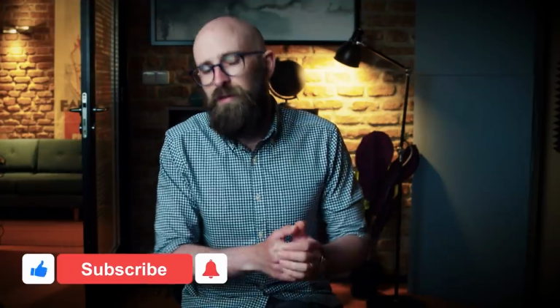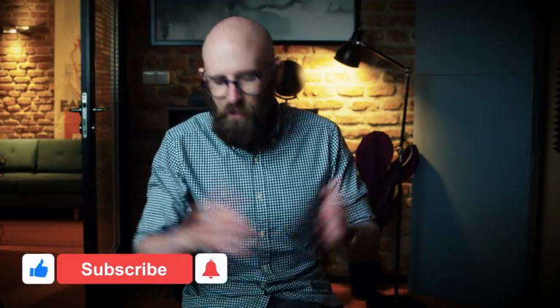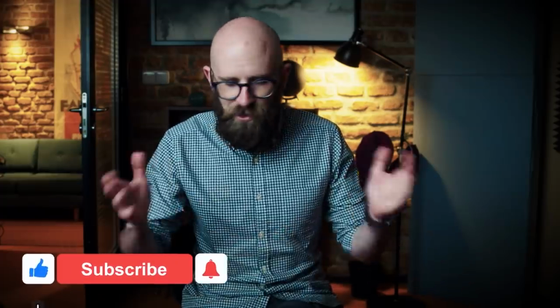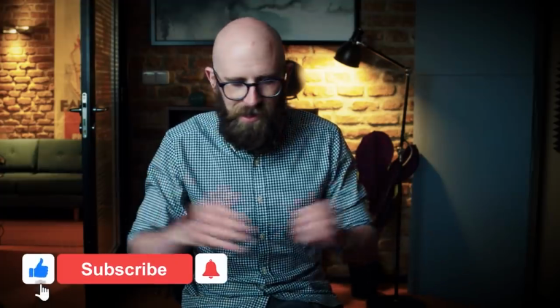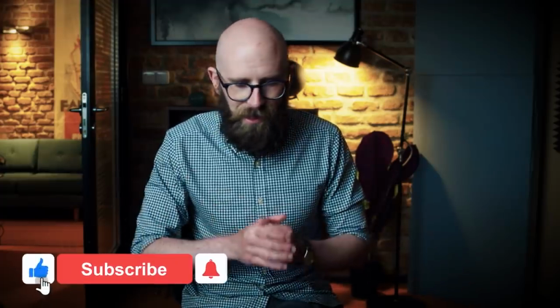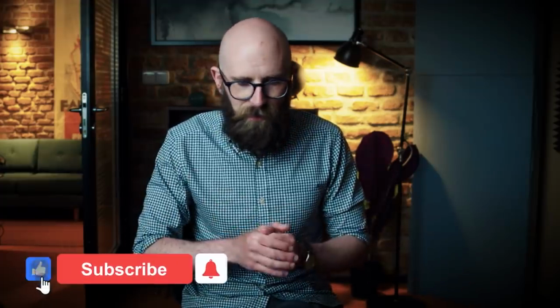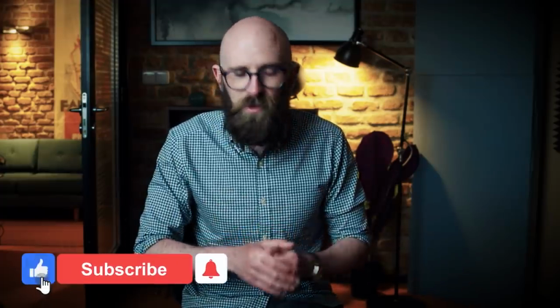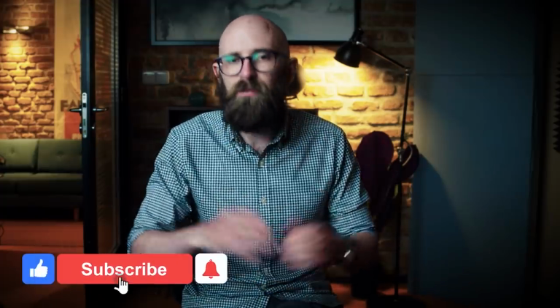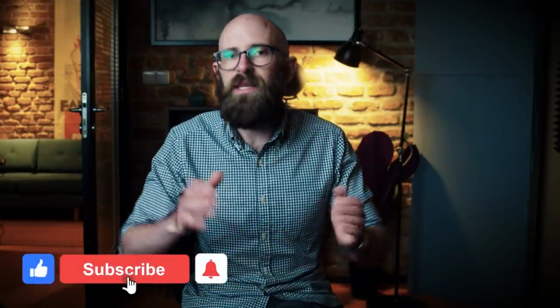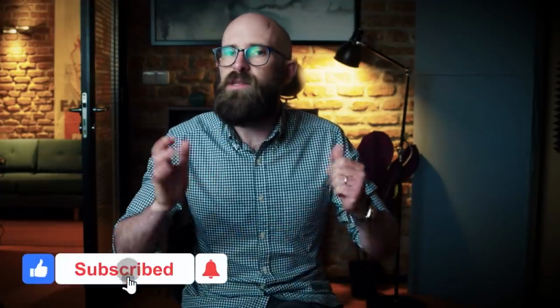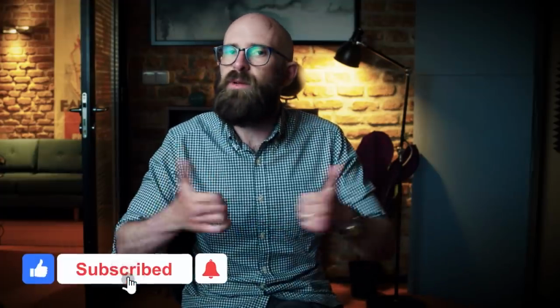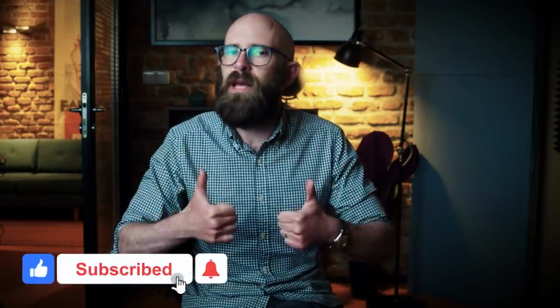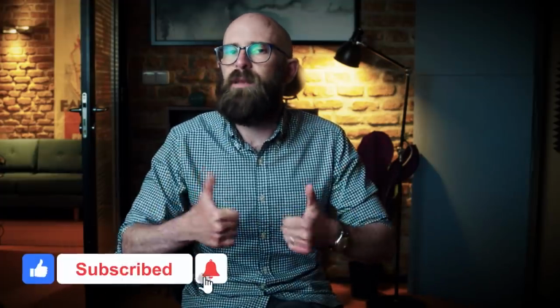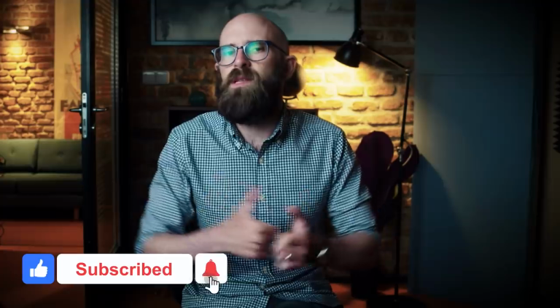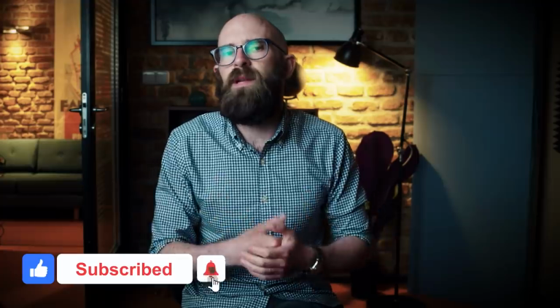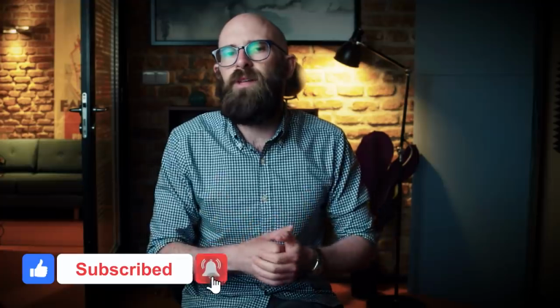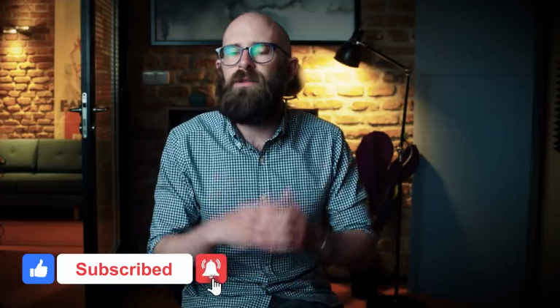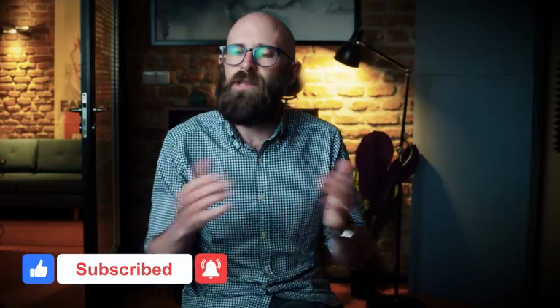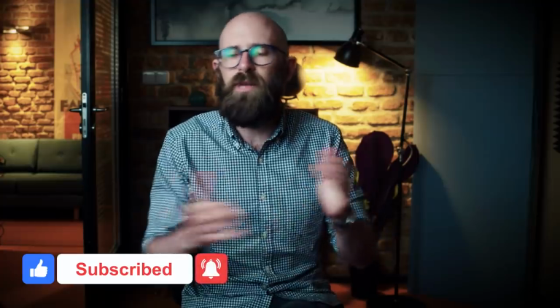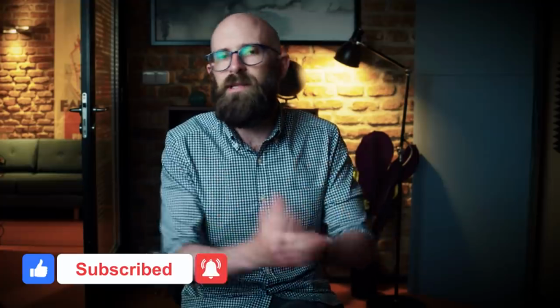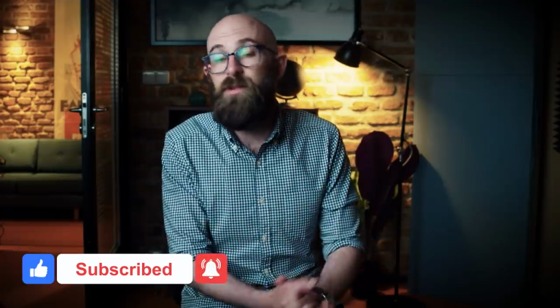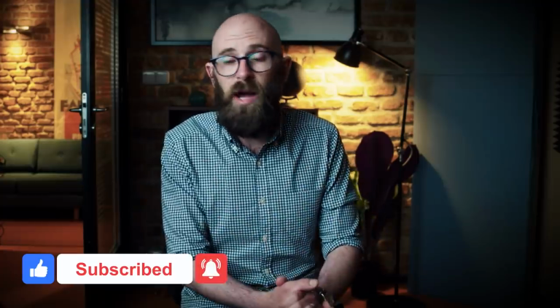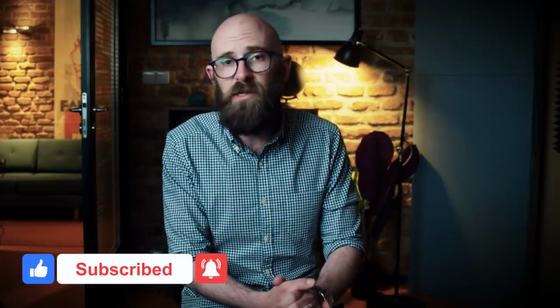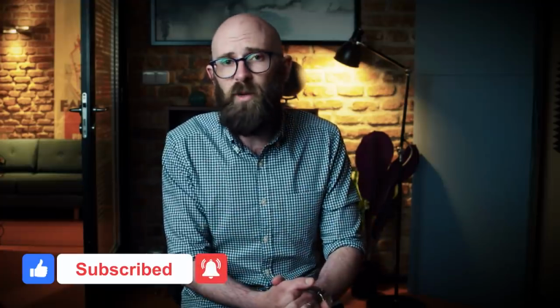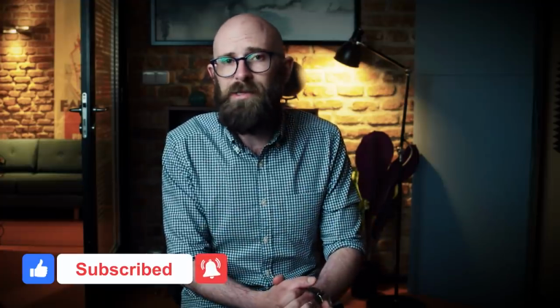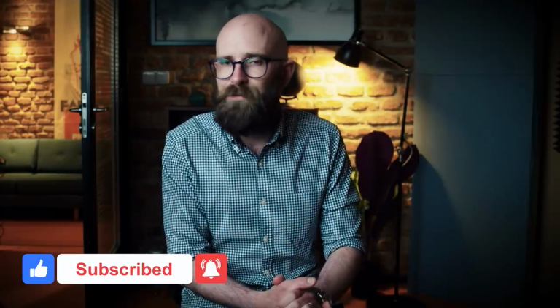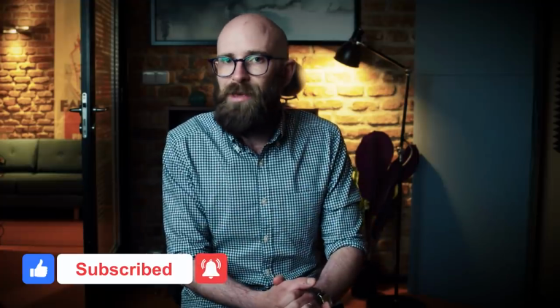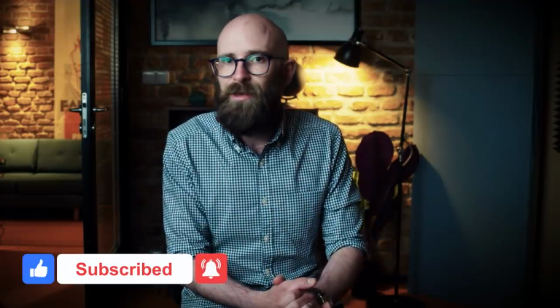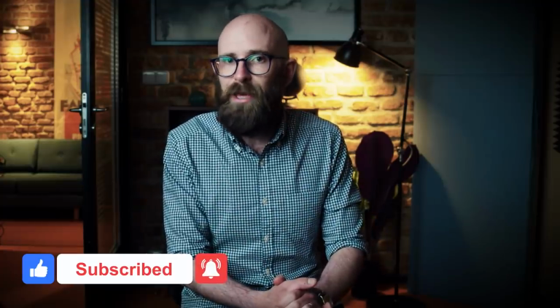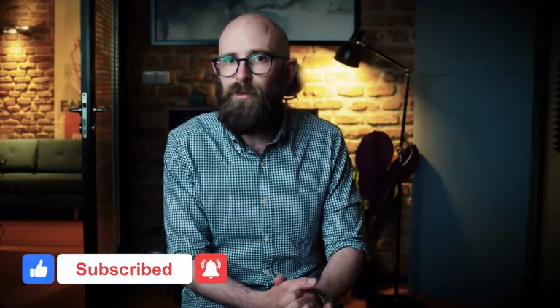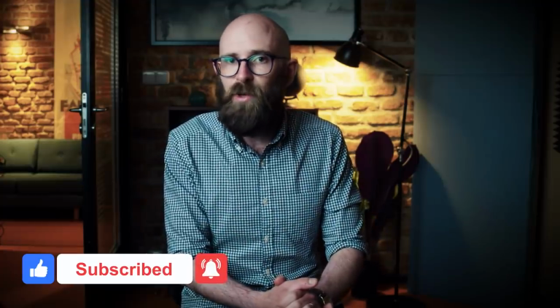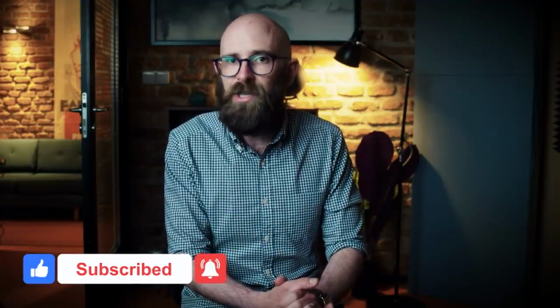I really hope you found that video interesting. If you did, please hit the thumbs up button below, don't forget to subscribe, and as always, thank you for watching.